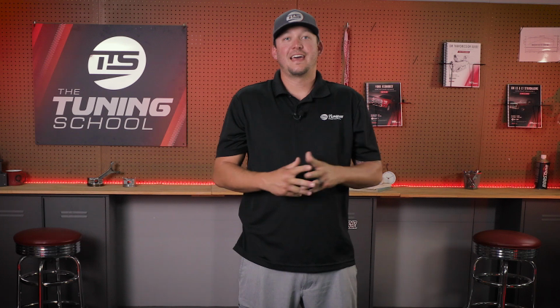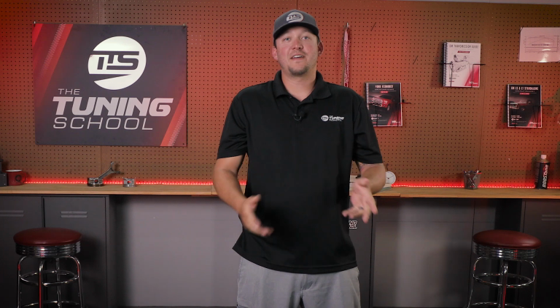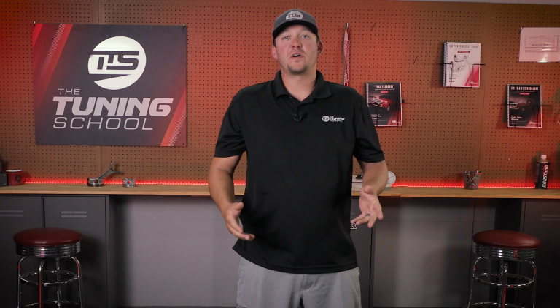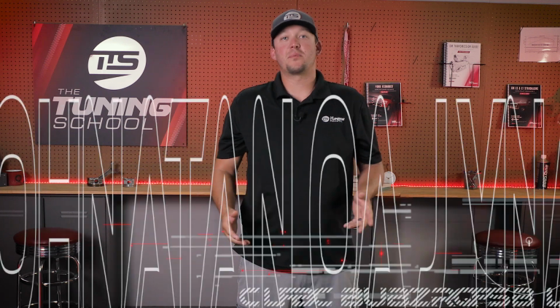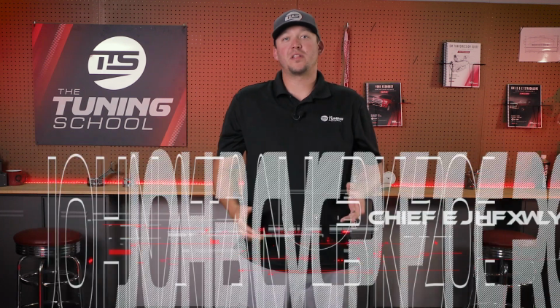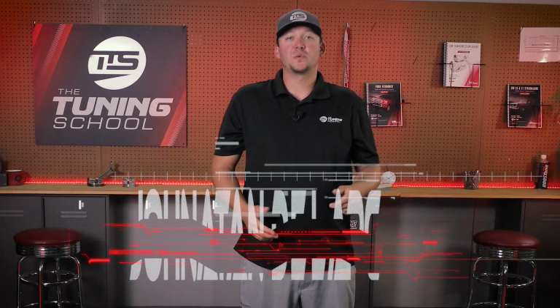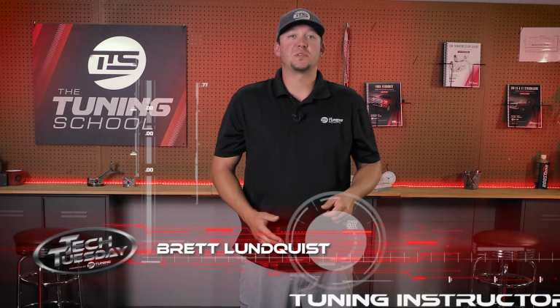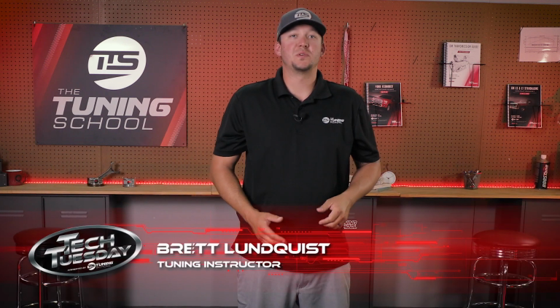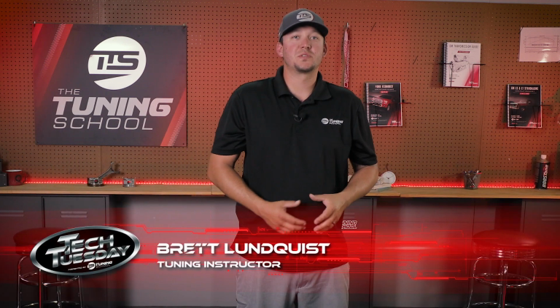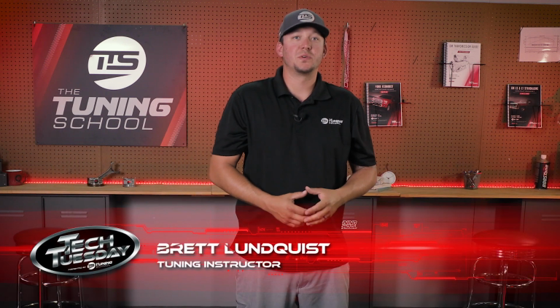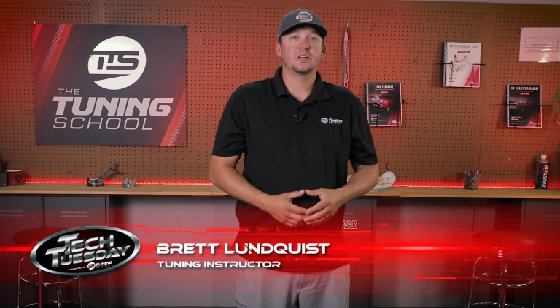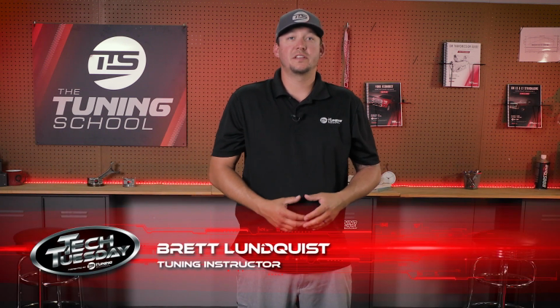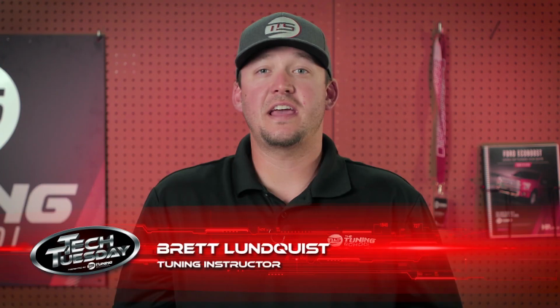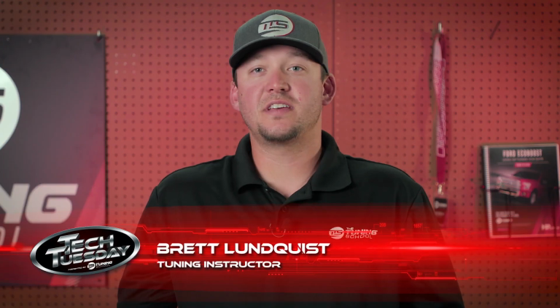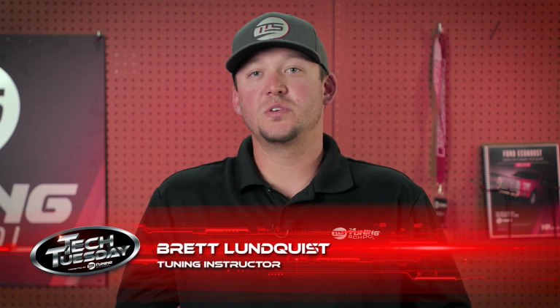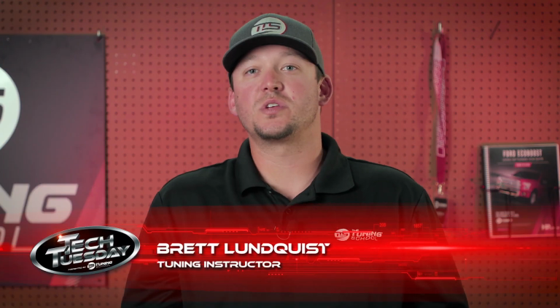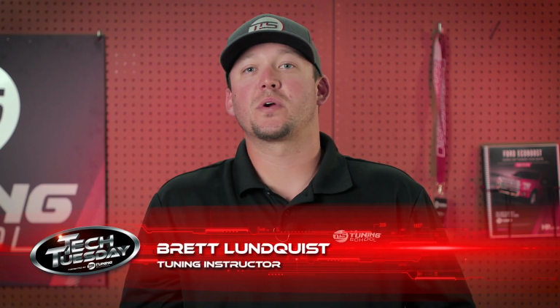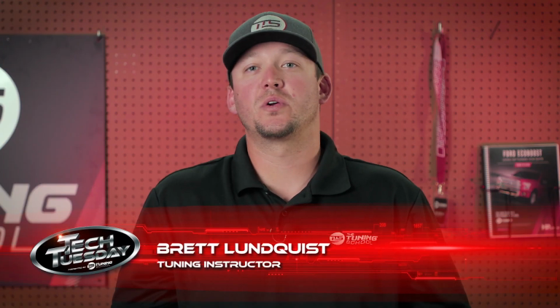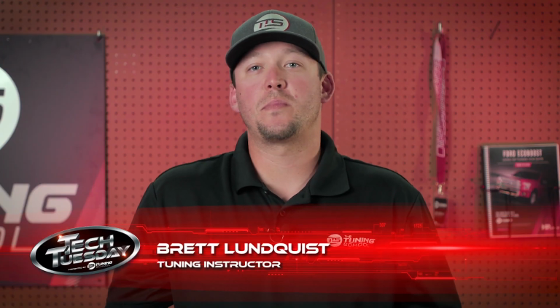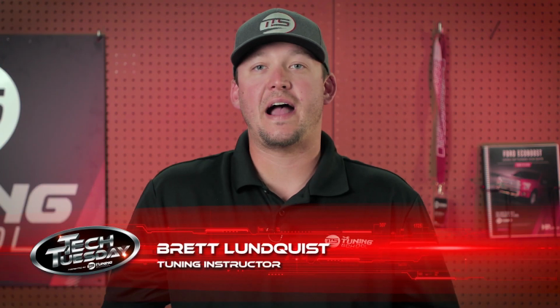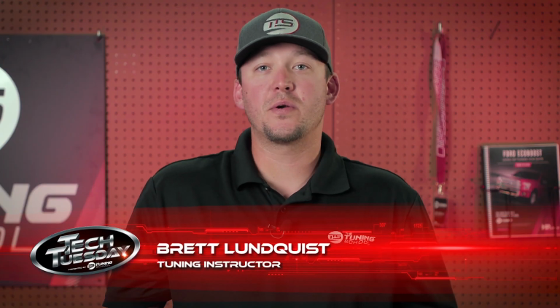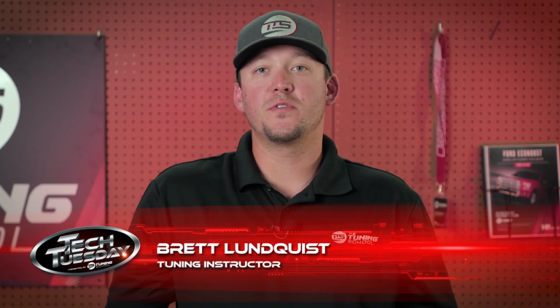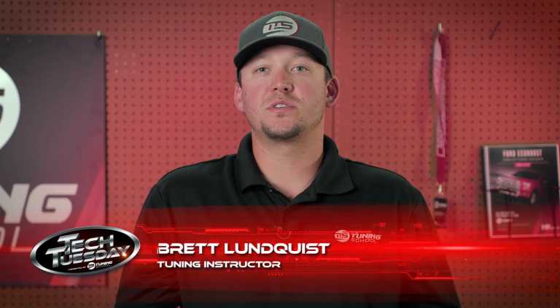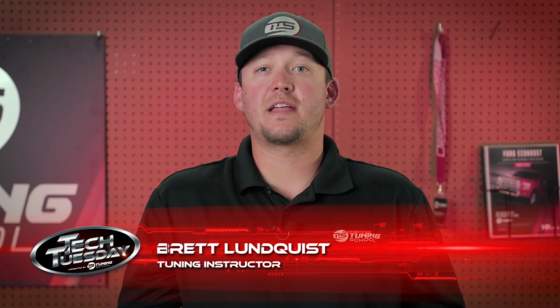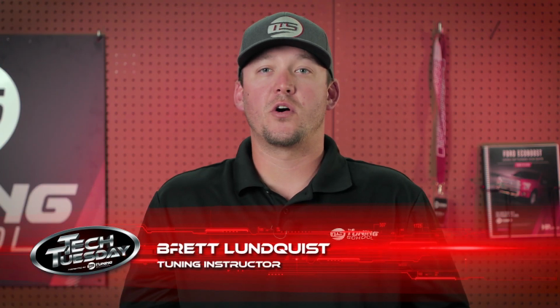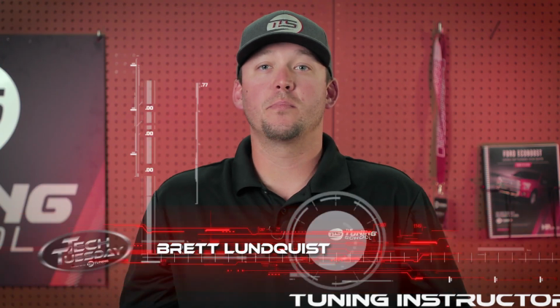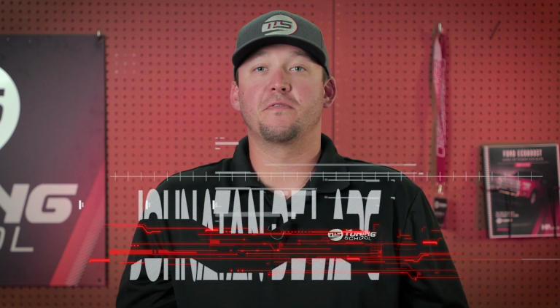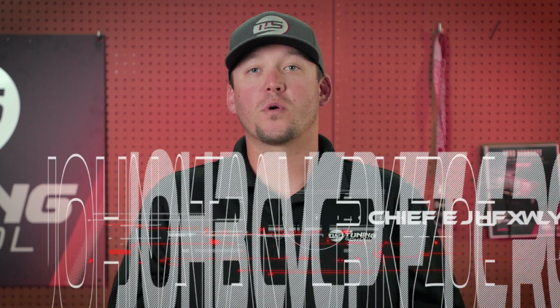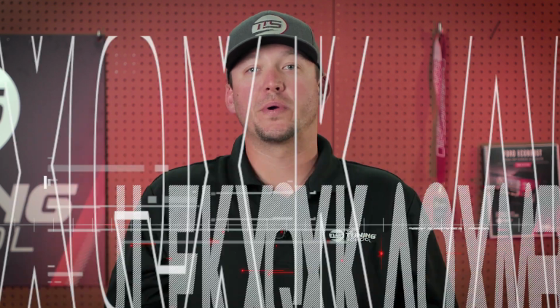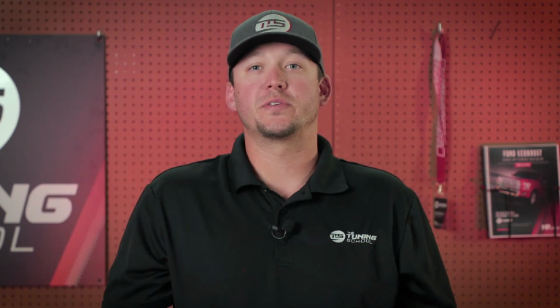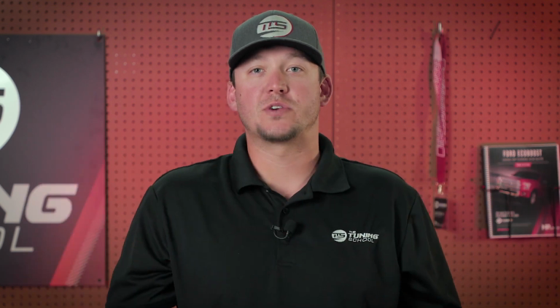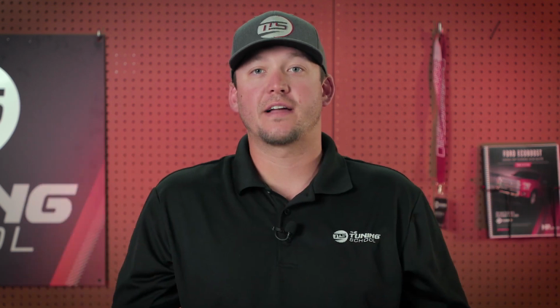Hey everyone, I'm Brett Lundqvist with The Tuning School, and in today's Tech Tuesday we're going to learn about how to review a data log before going to the track.